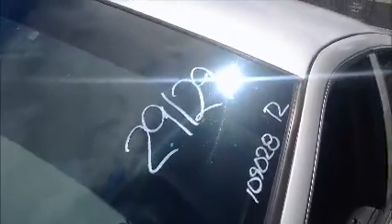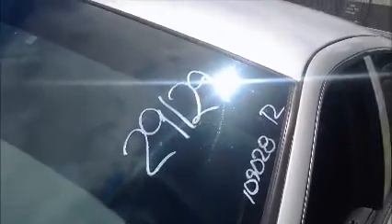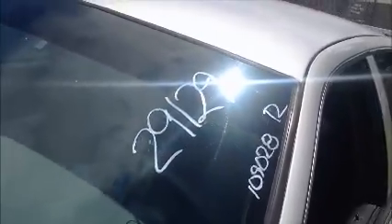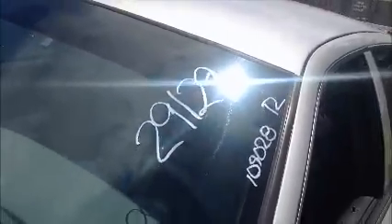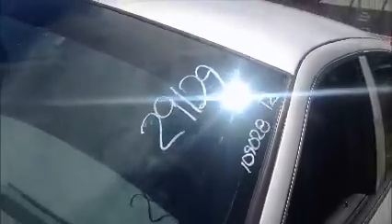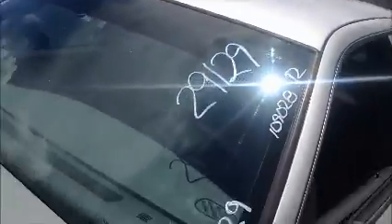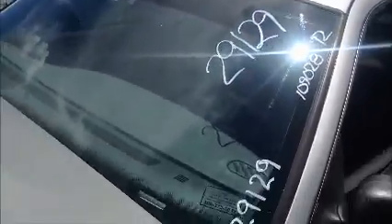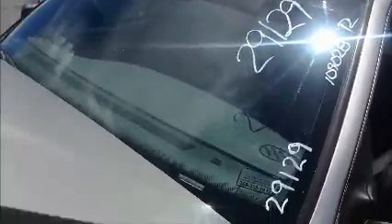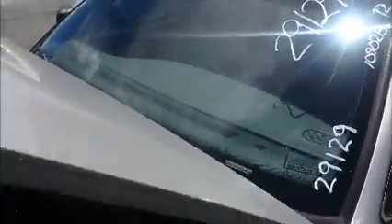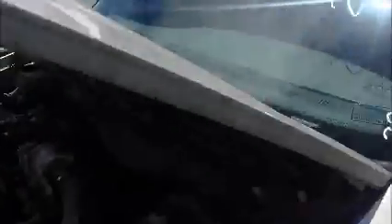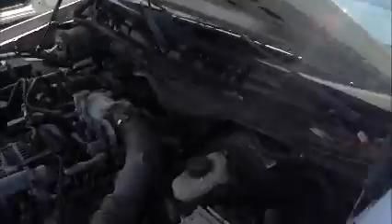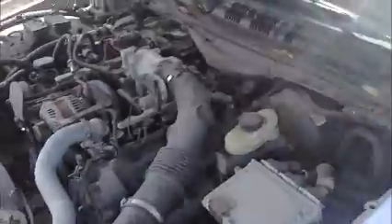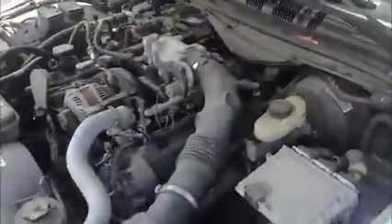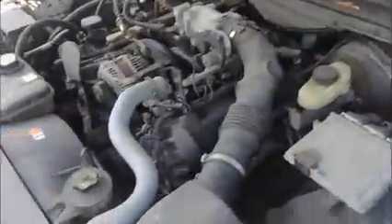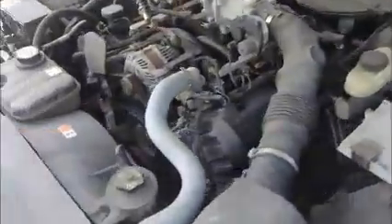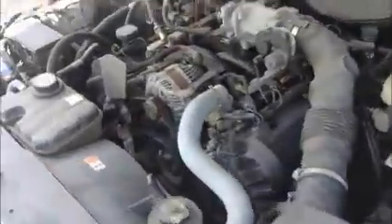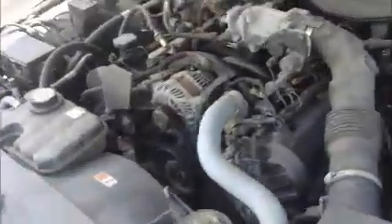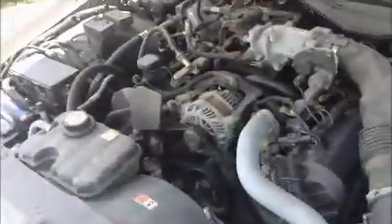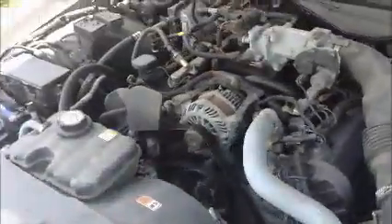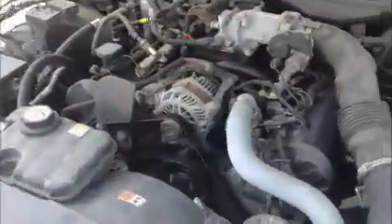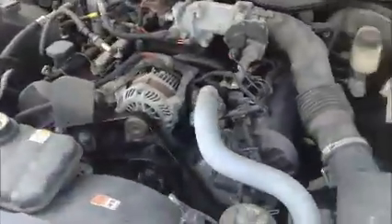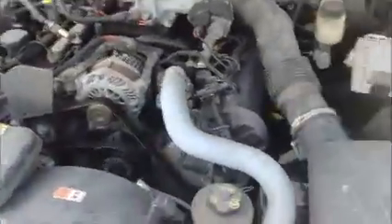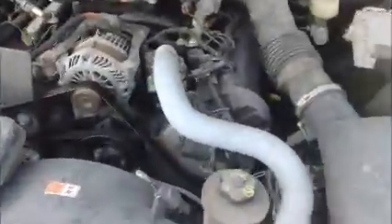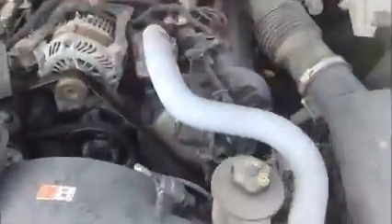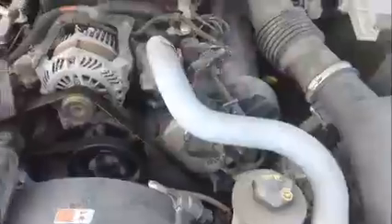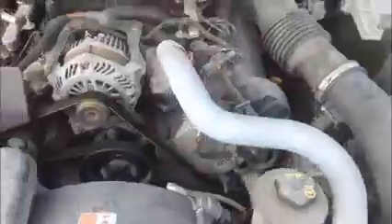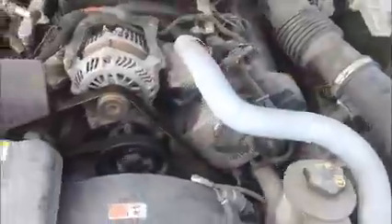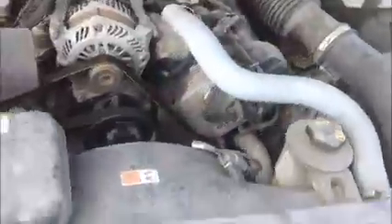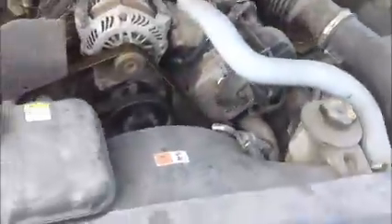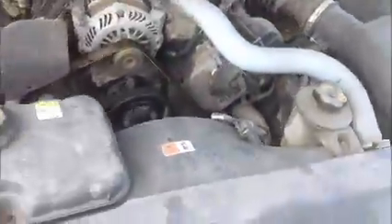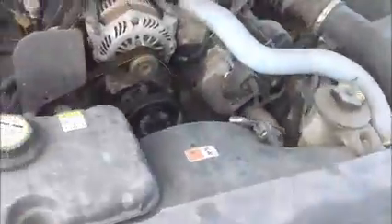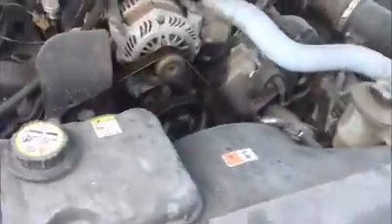This is a Ford Crown Victoria, and as you see it starts up.